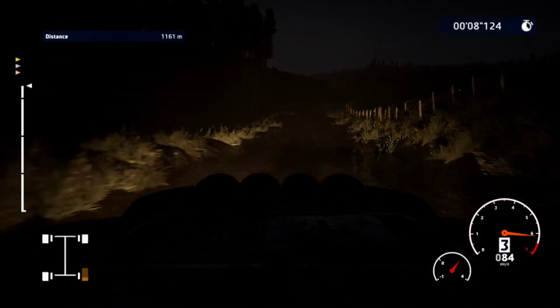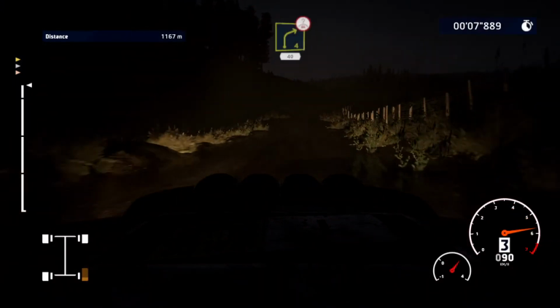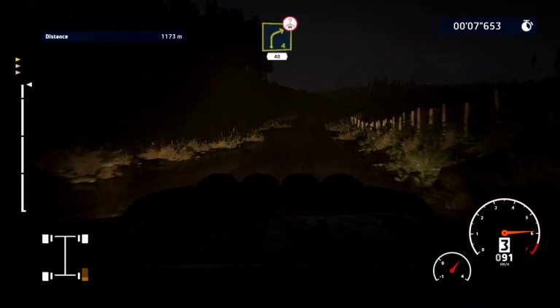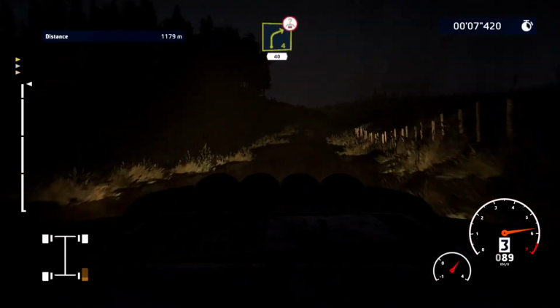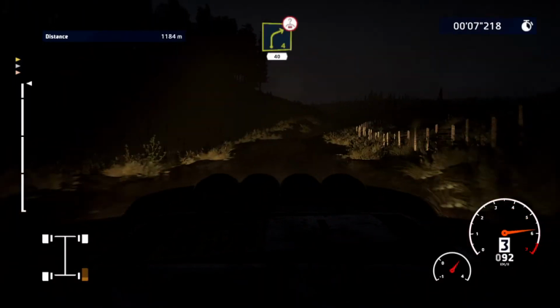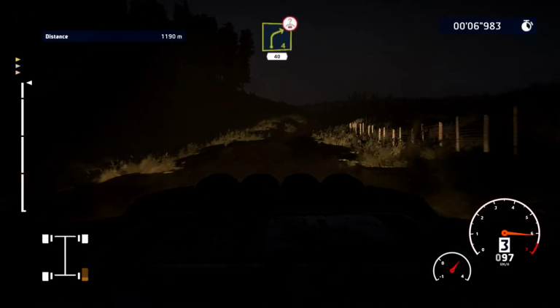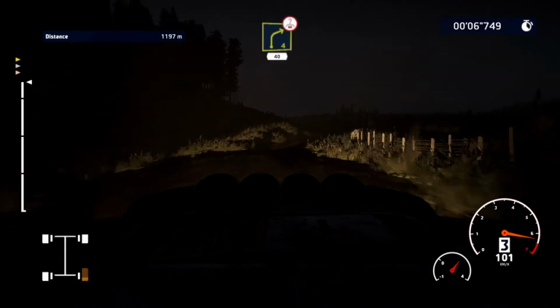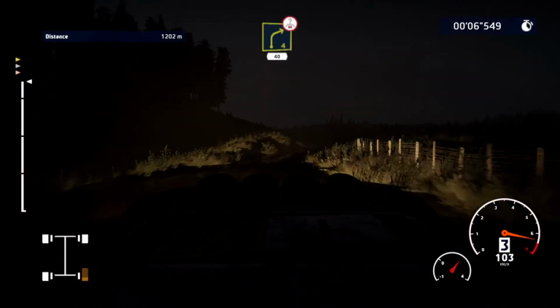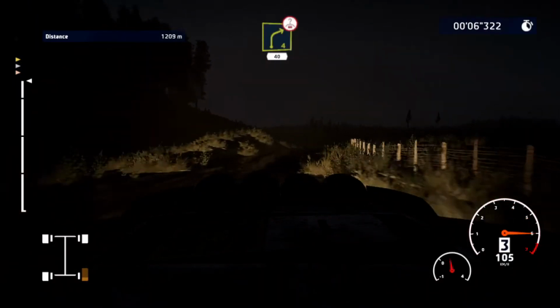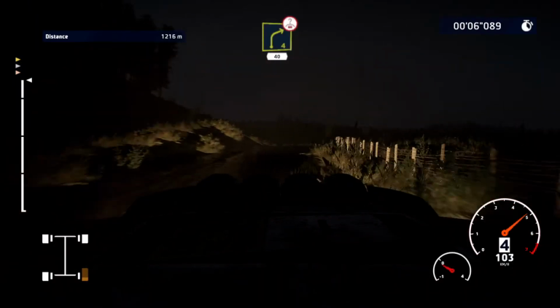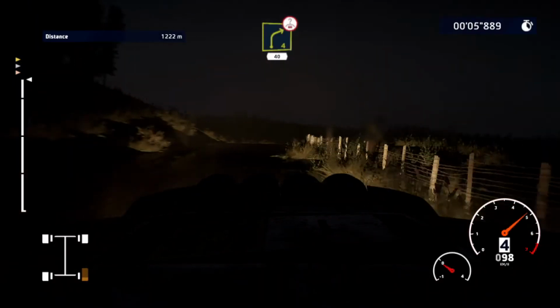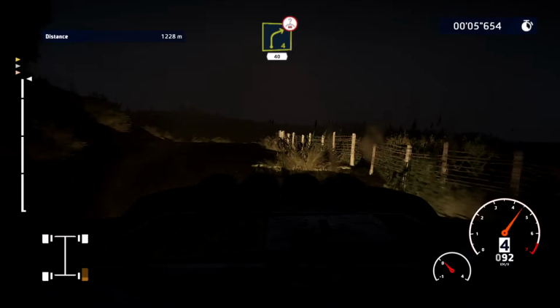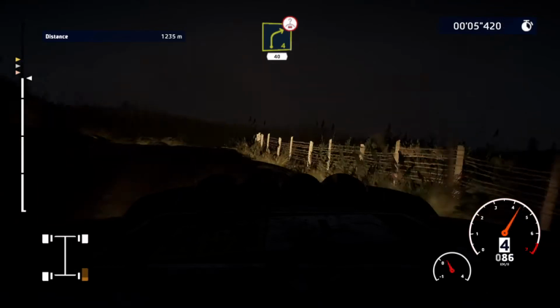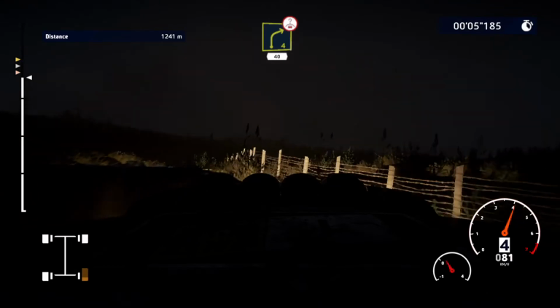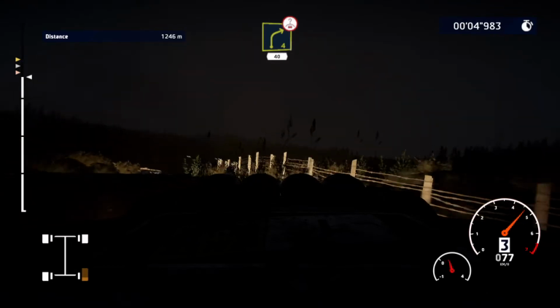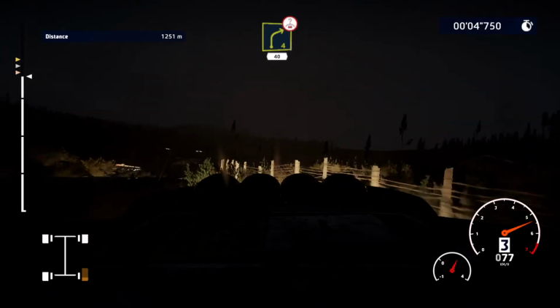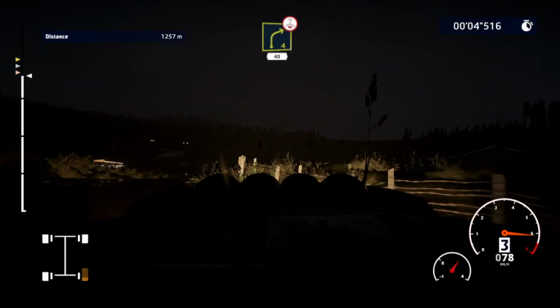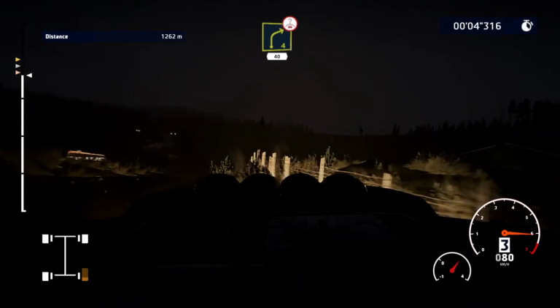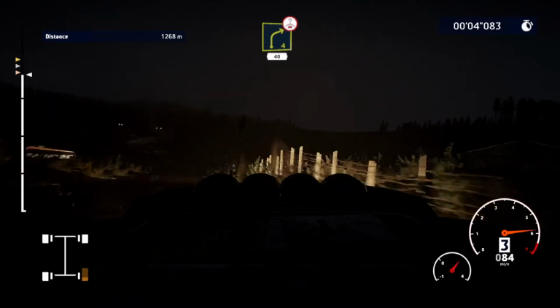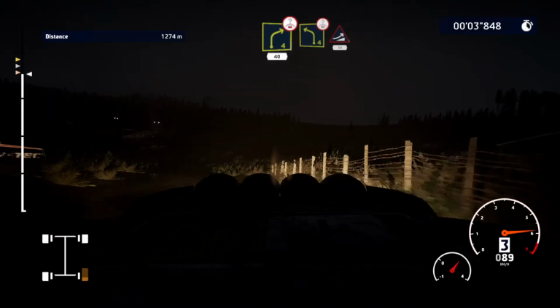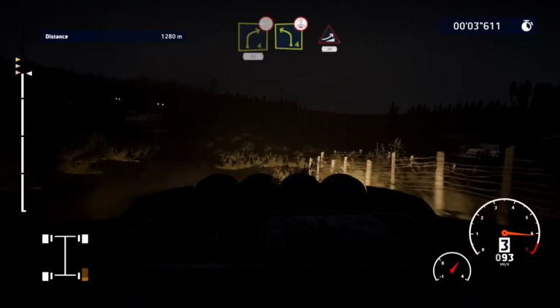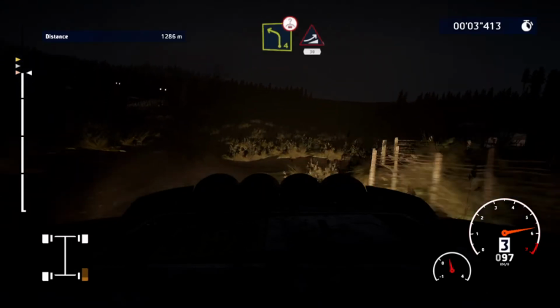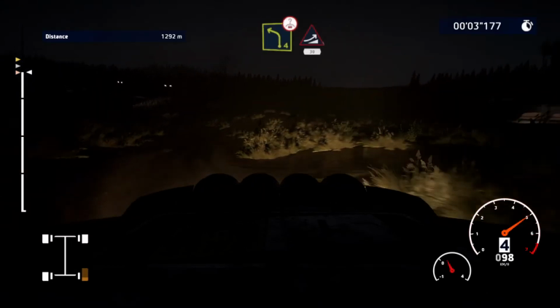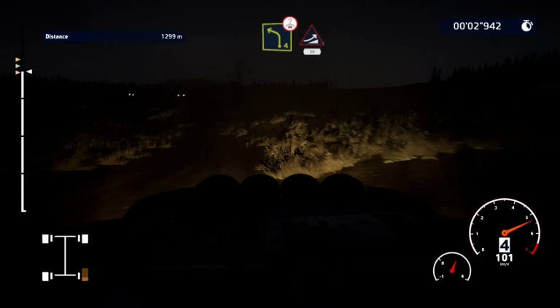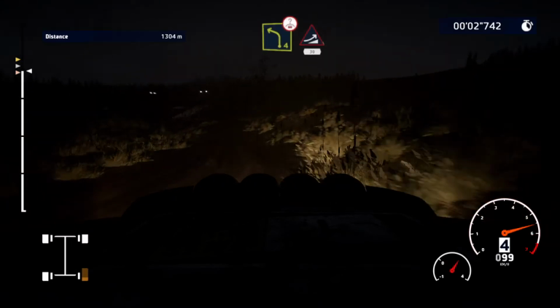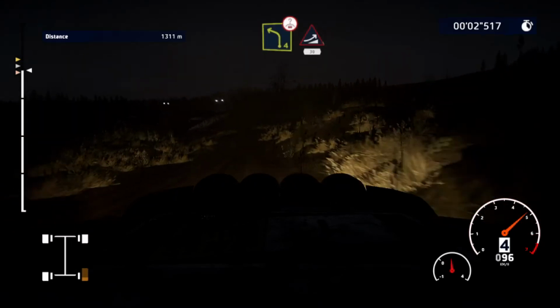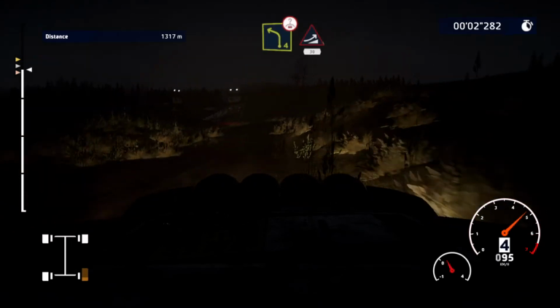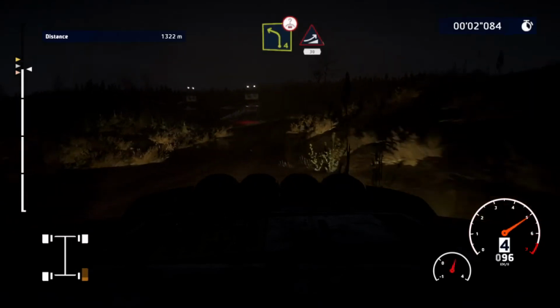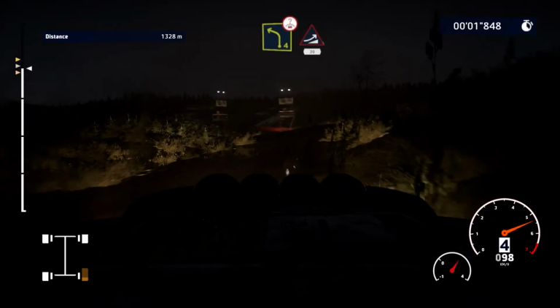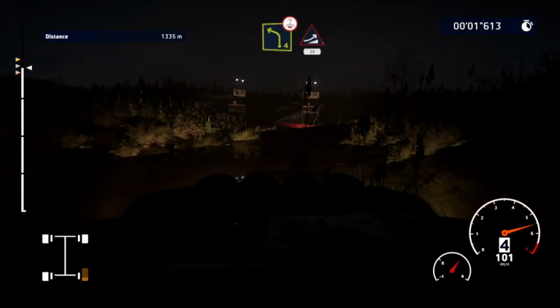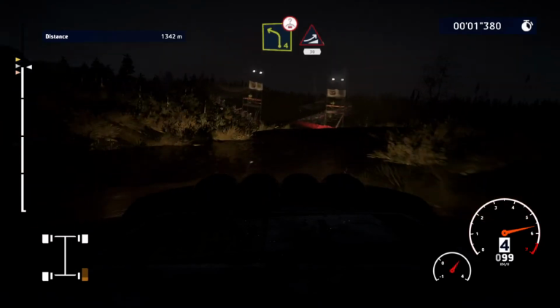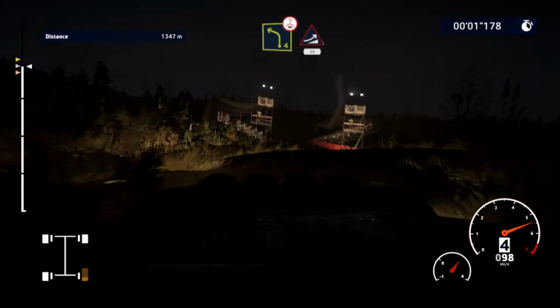Right 4, over crest, 40. Caution, left 4, short, over bump and jump, 30.